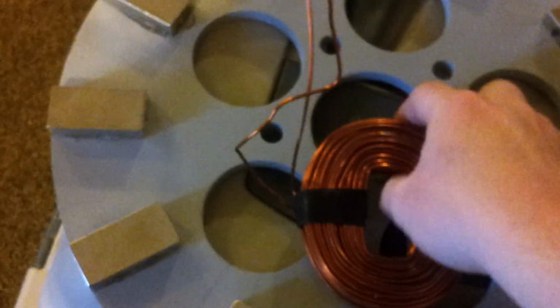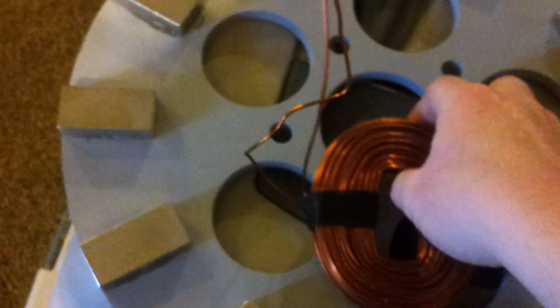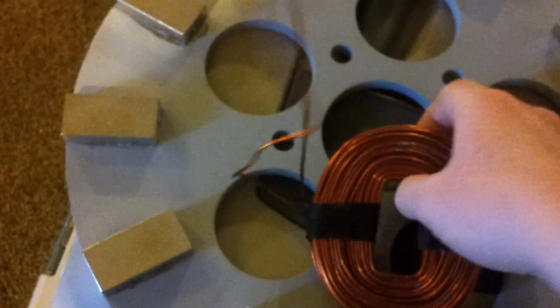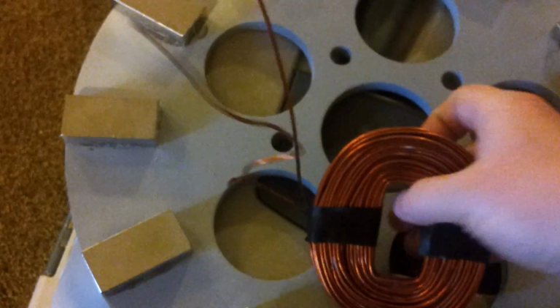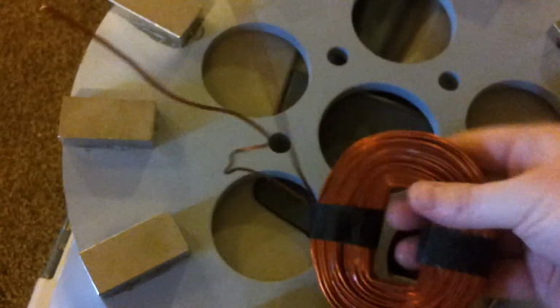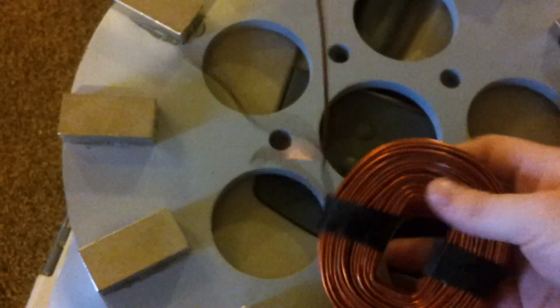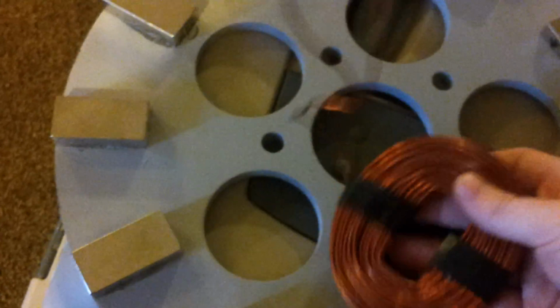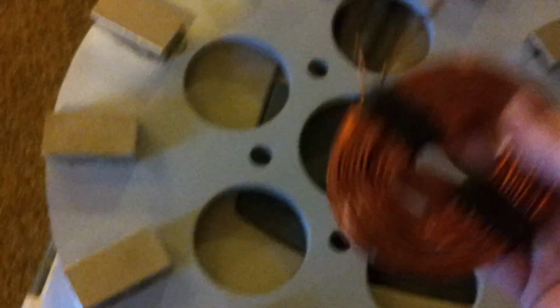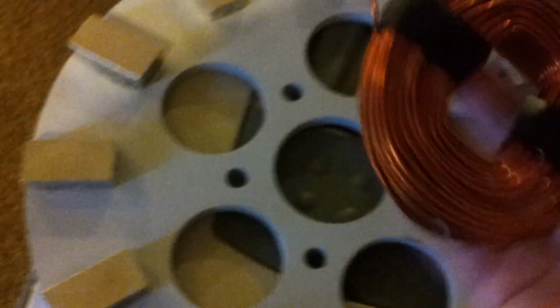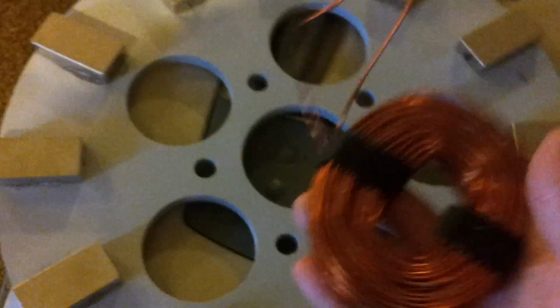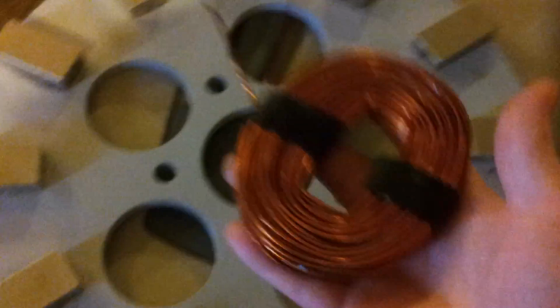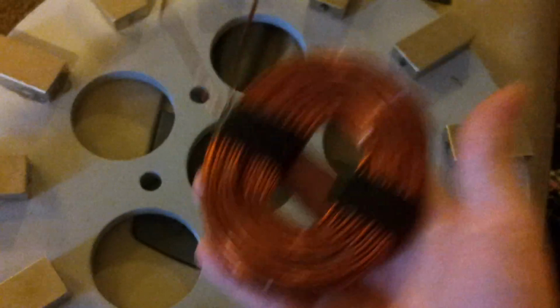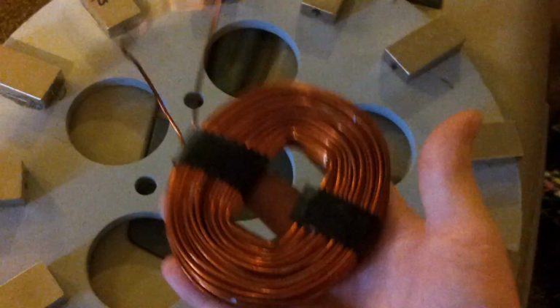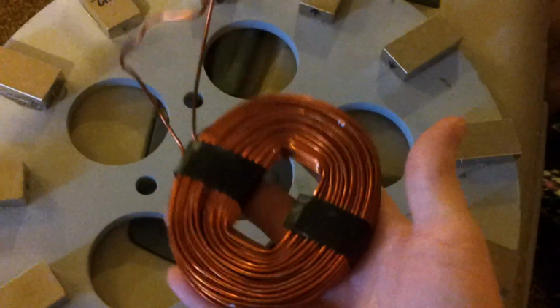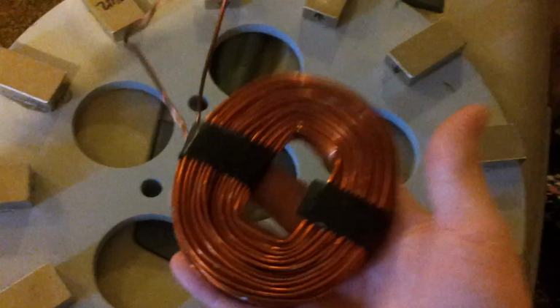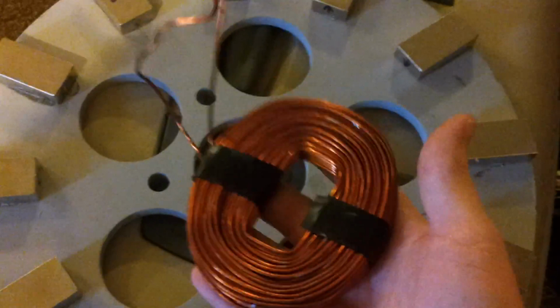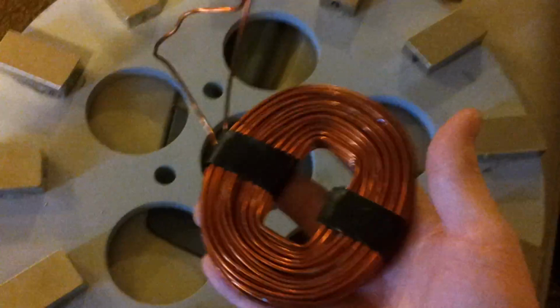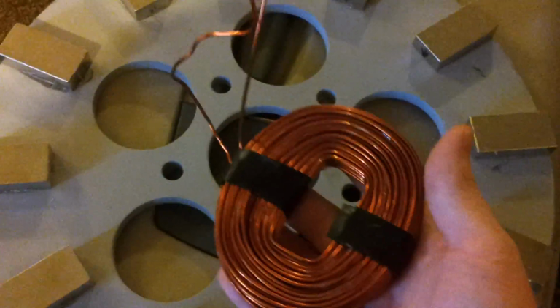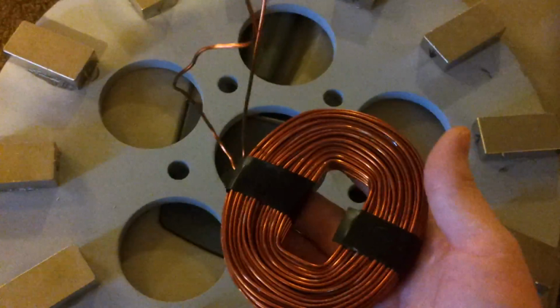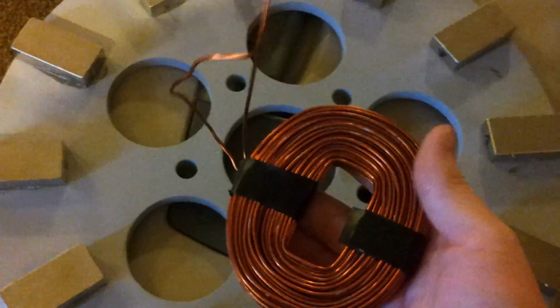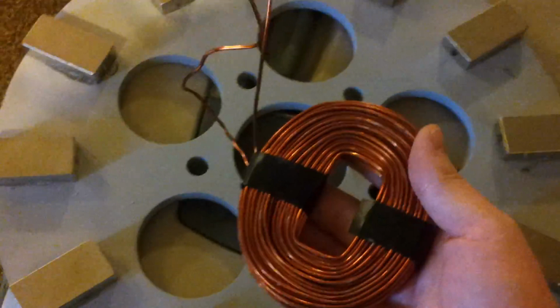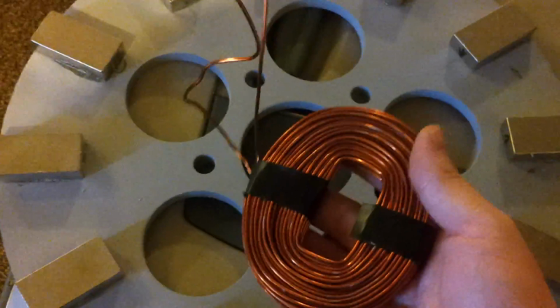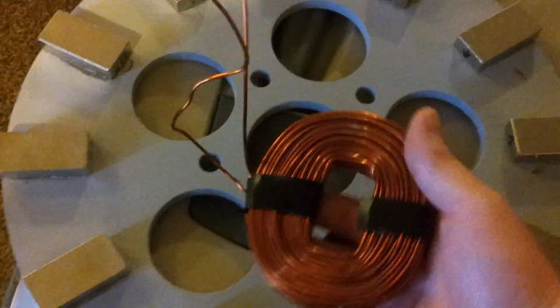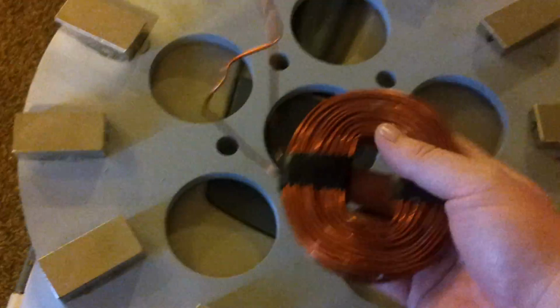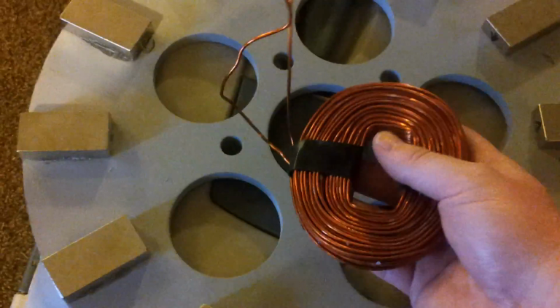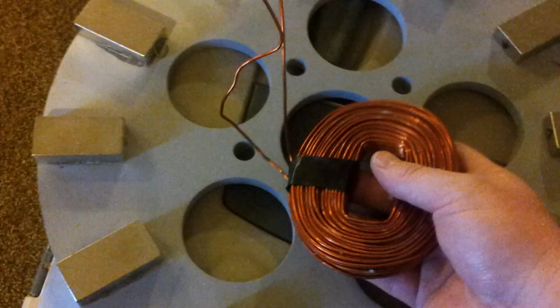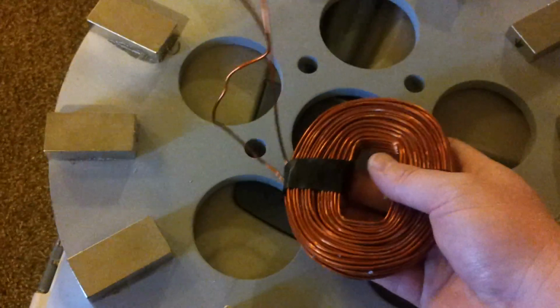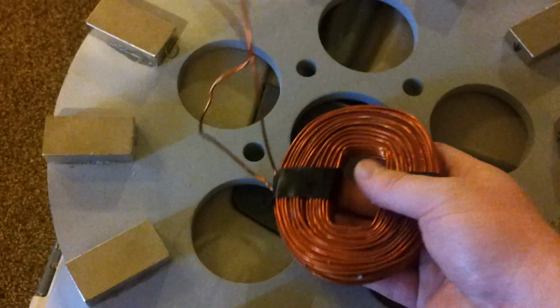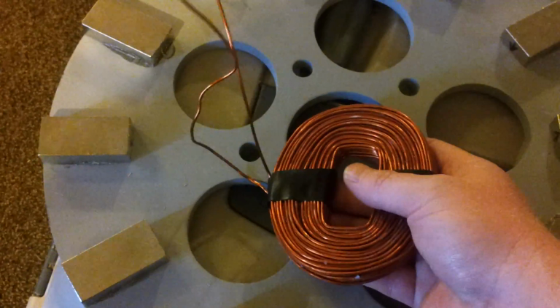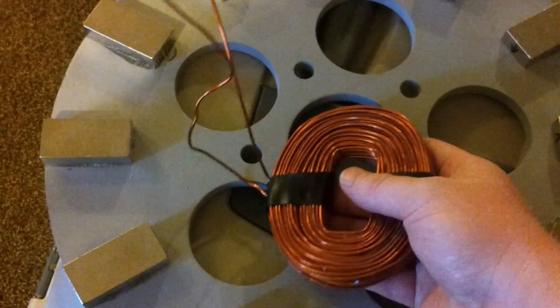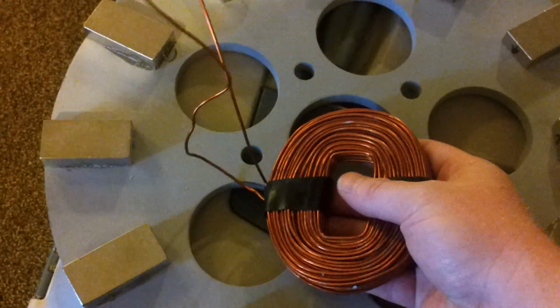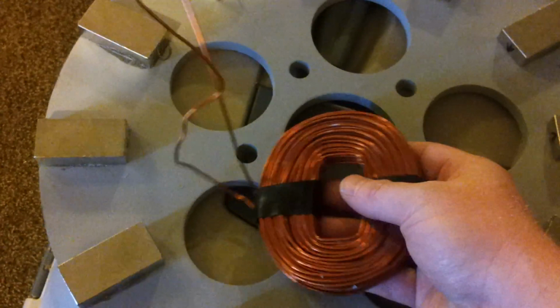This thing weighs about a pound and a quarter. It's quite a bit of copper.